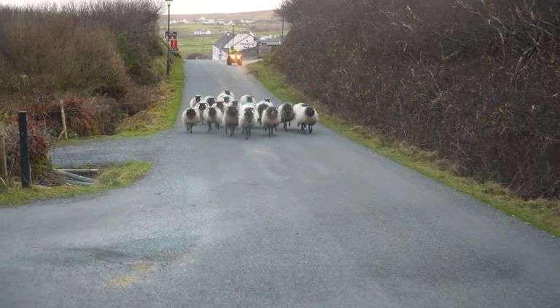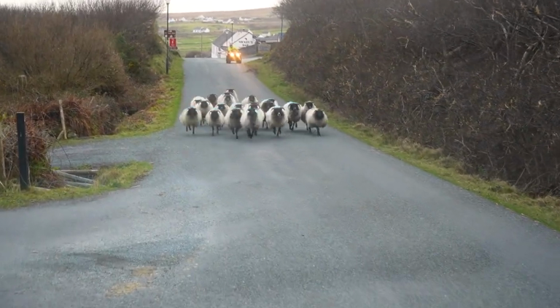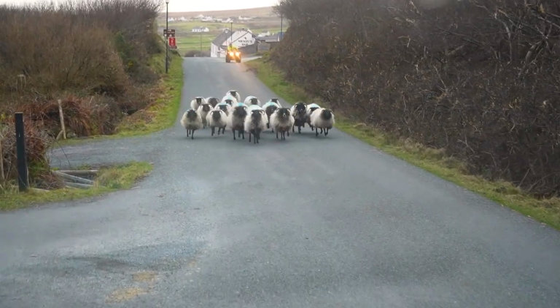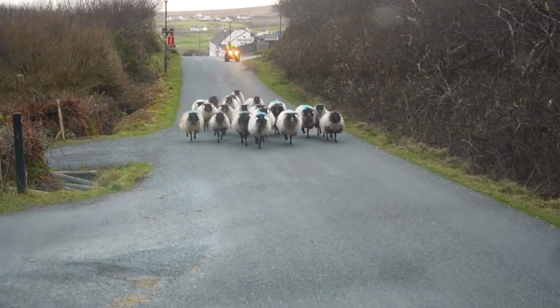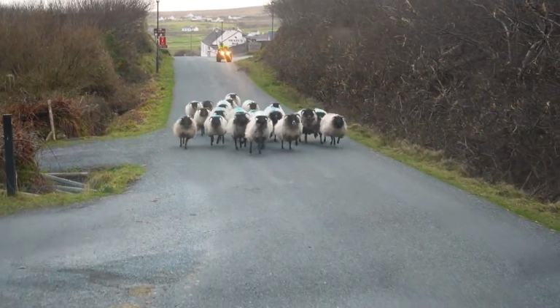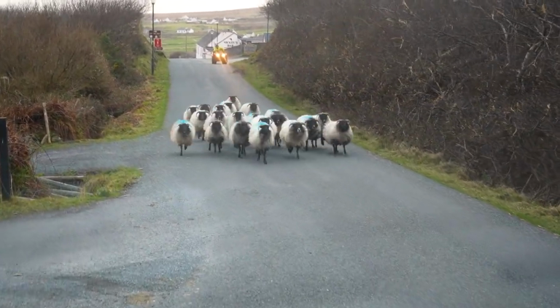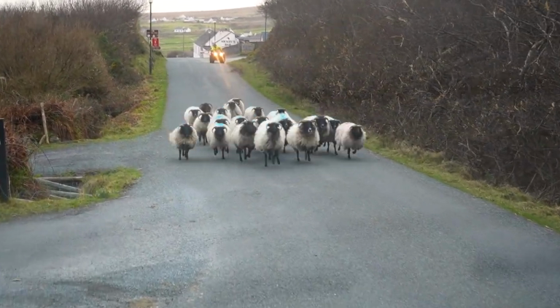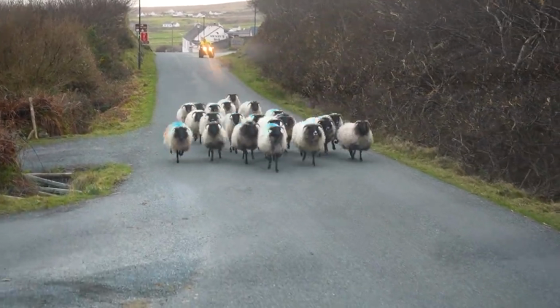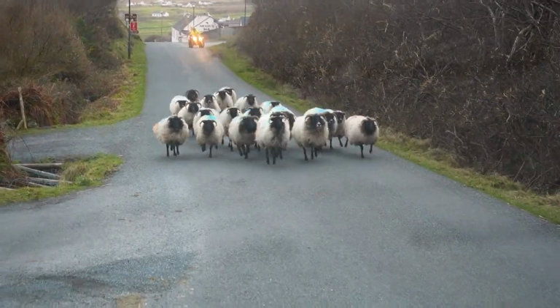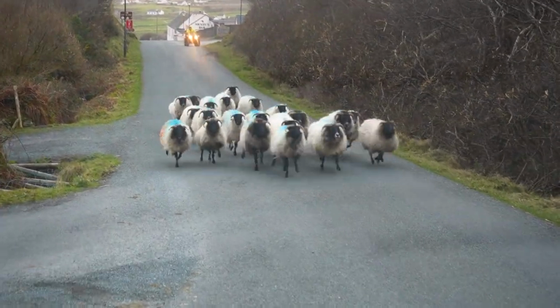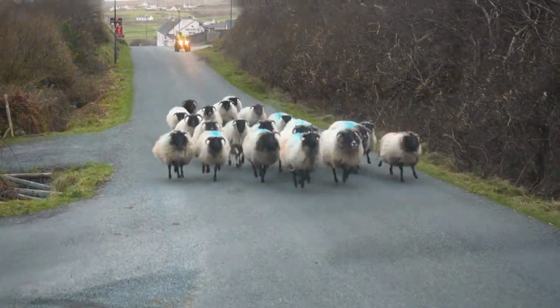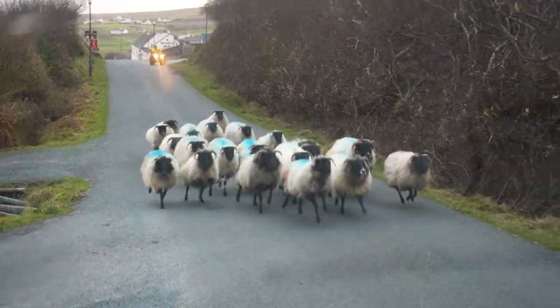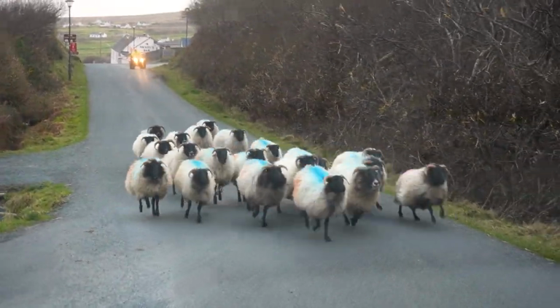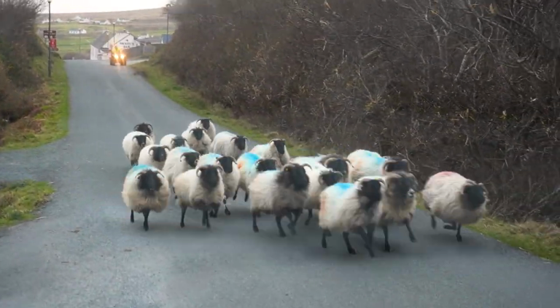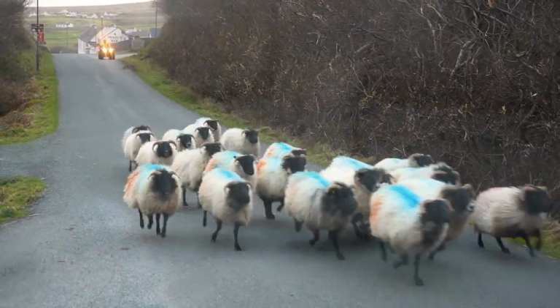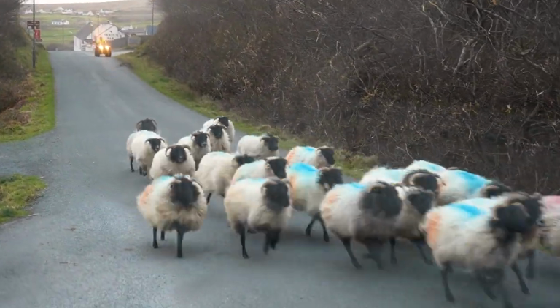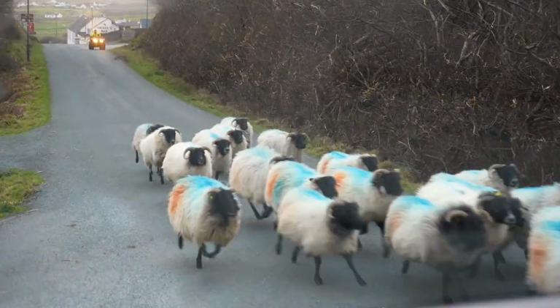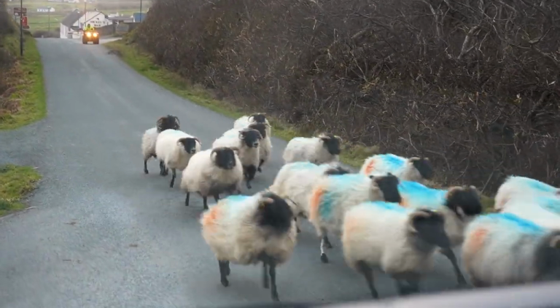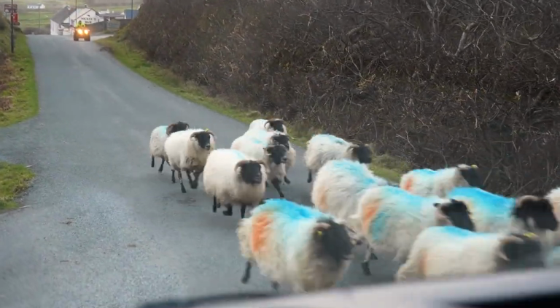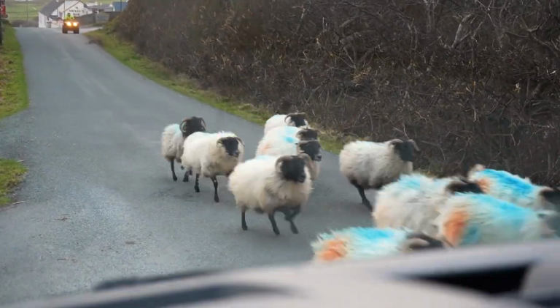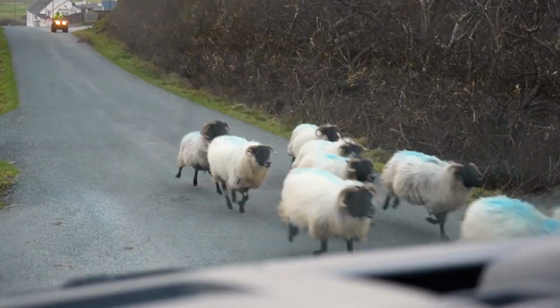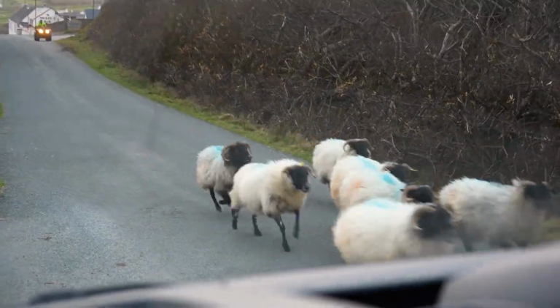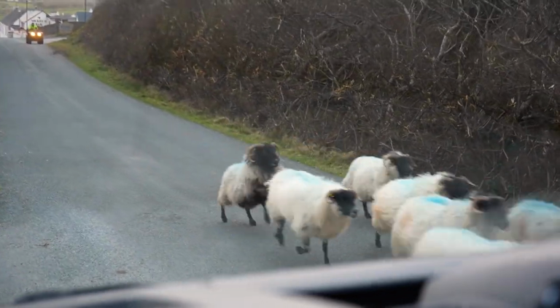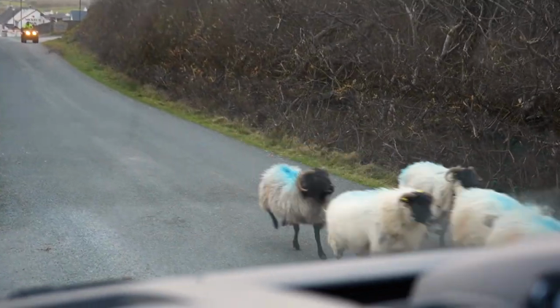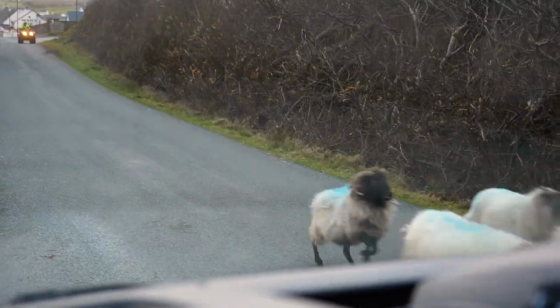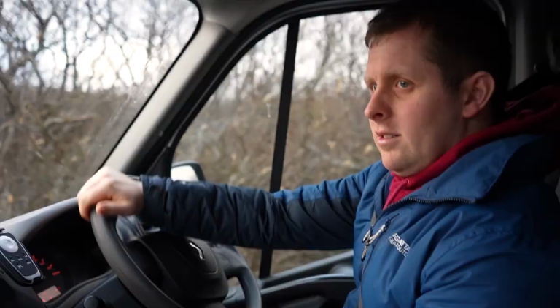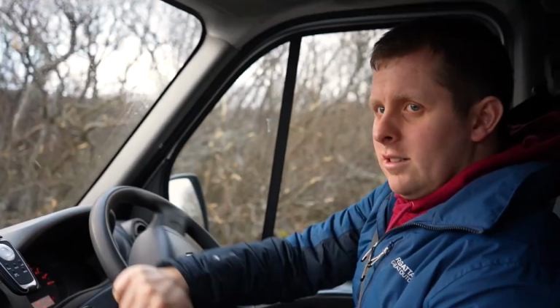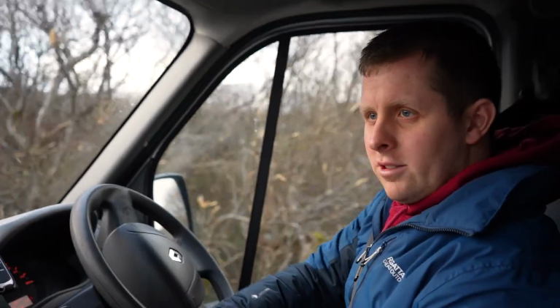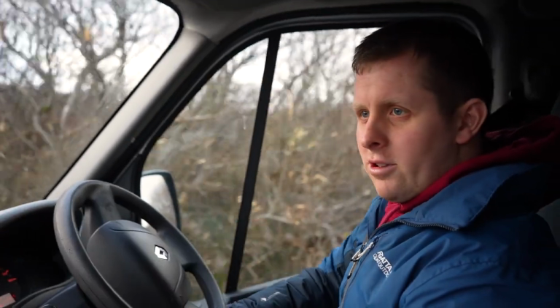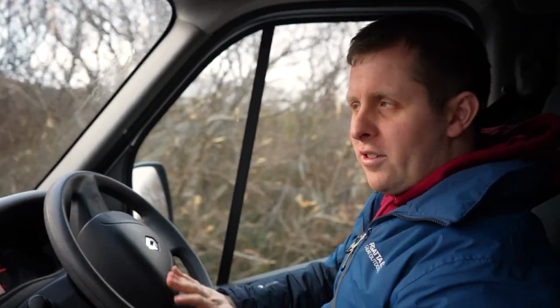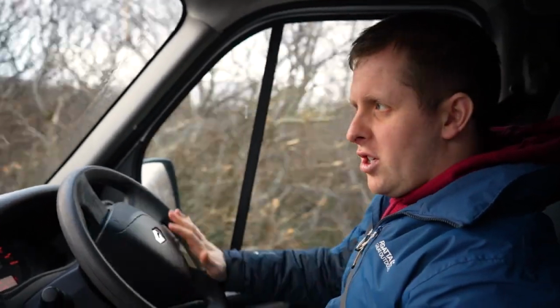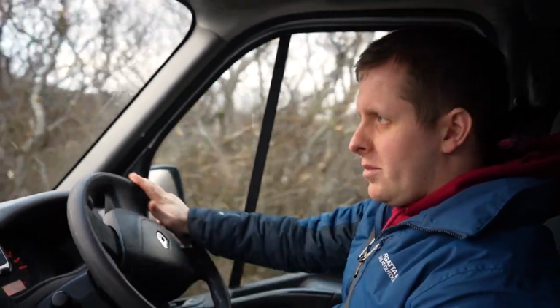Look at this — only in Achill Island. Traffic jams made of sheep!